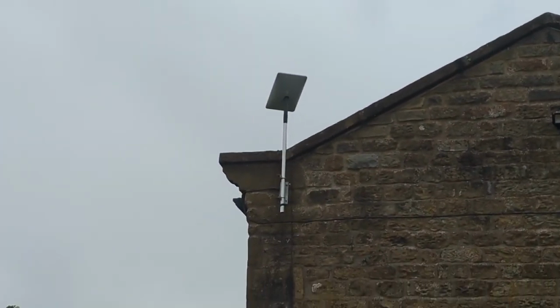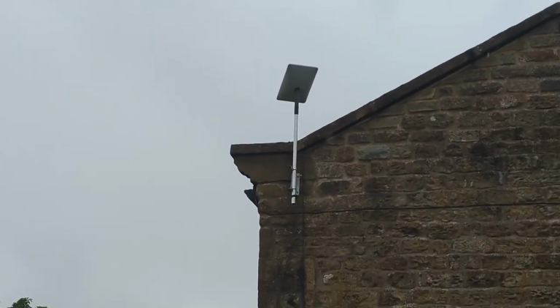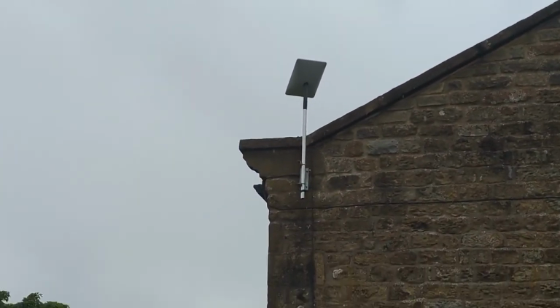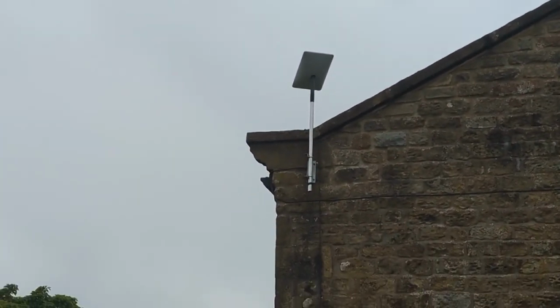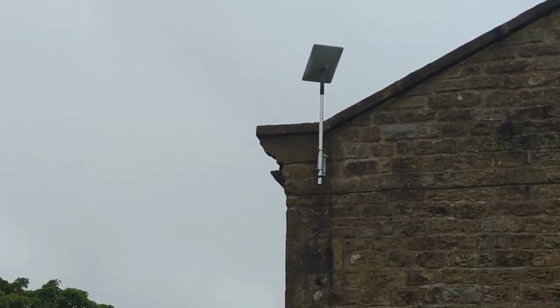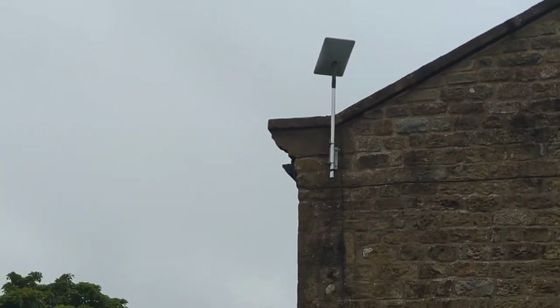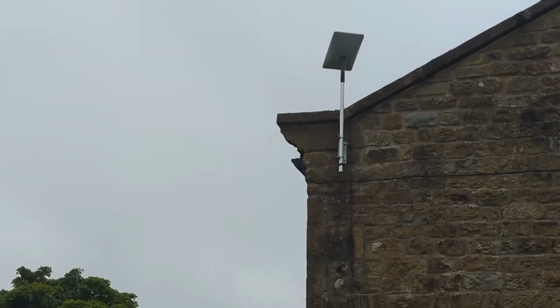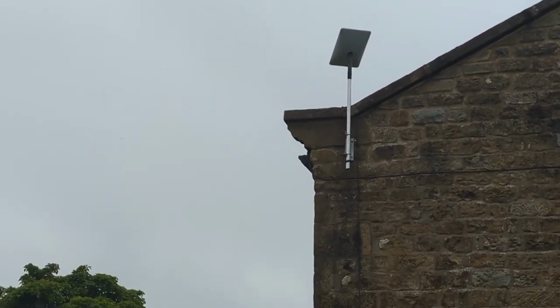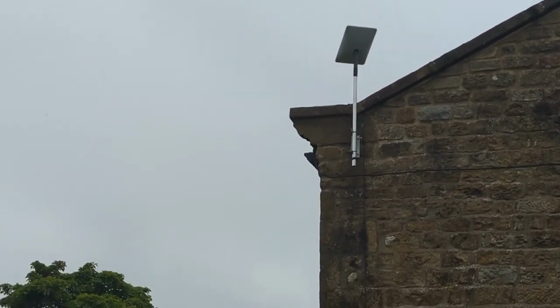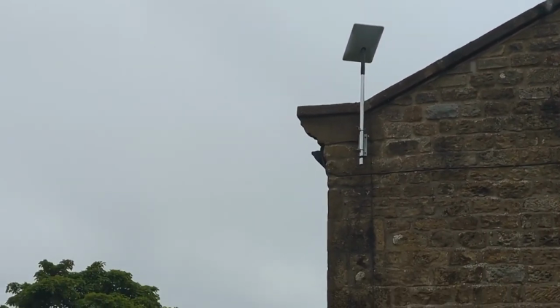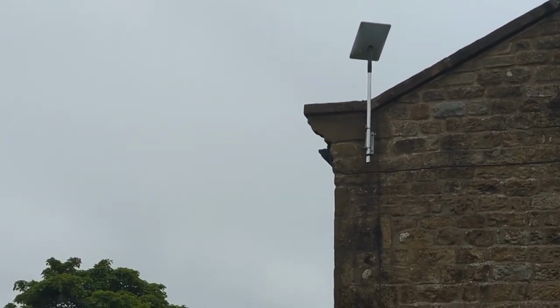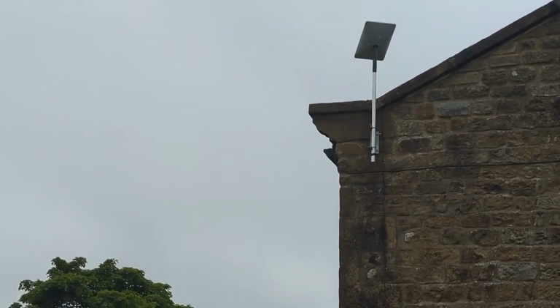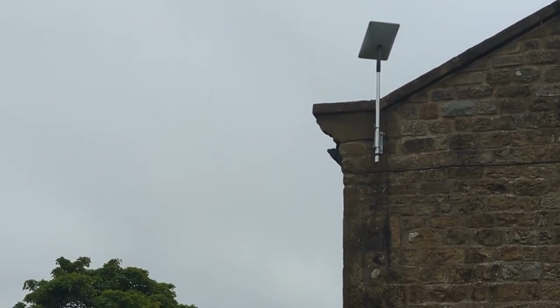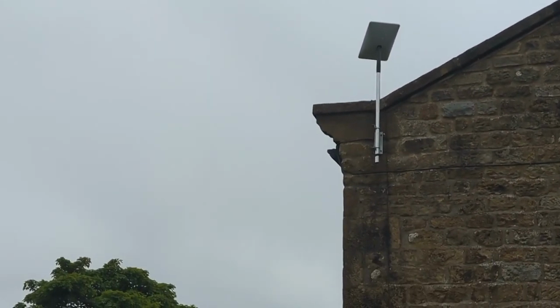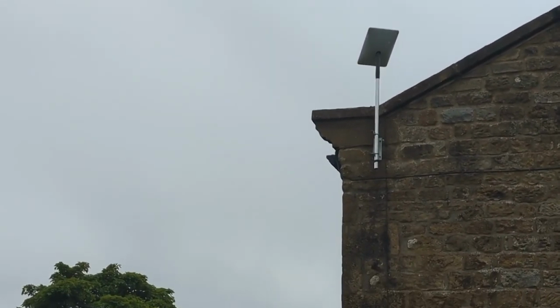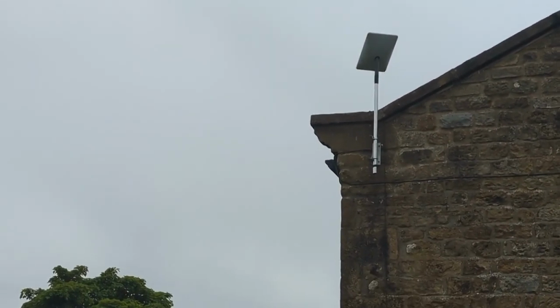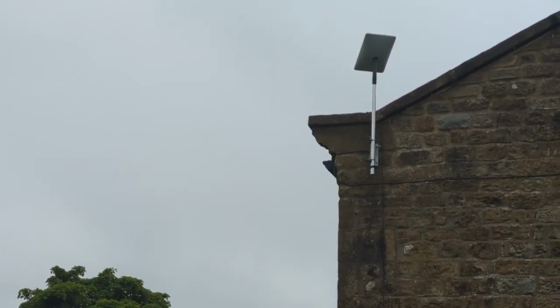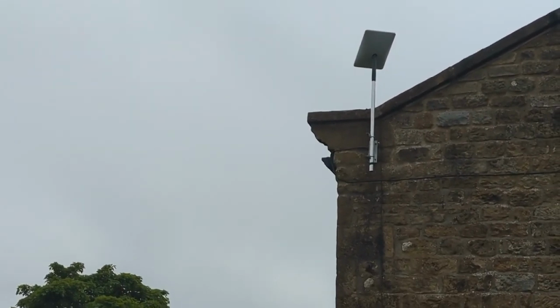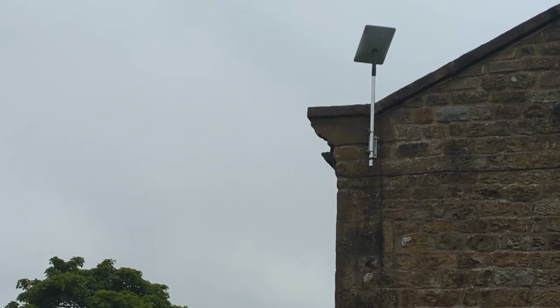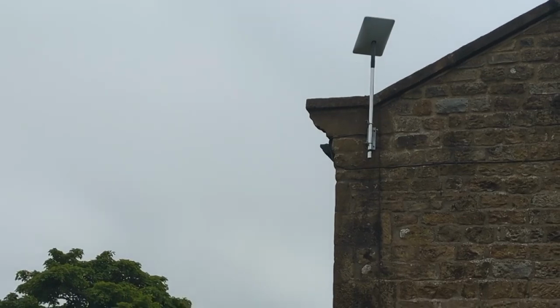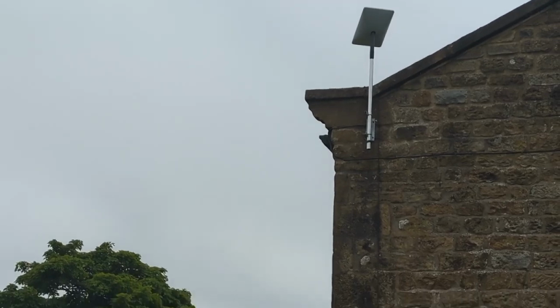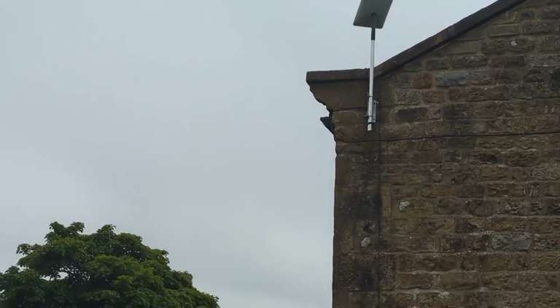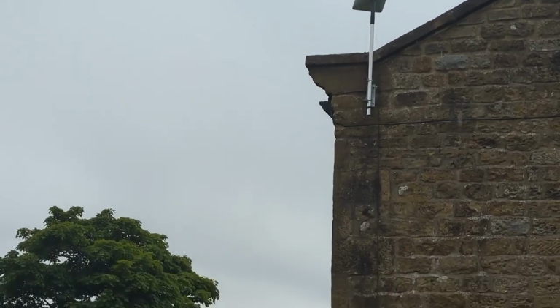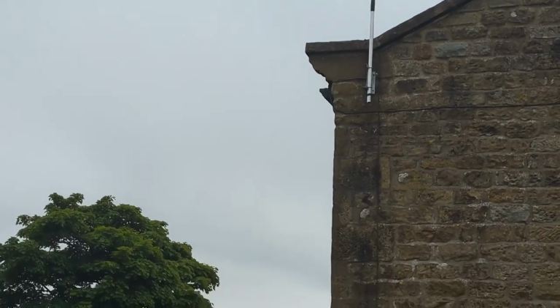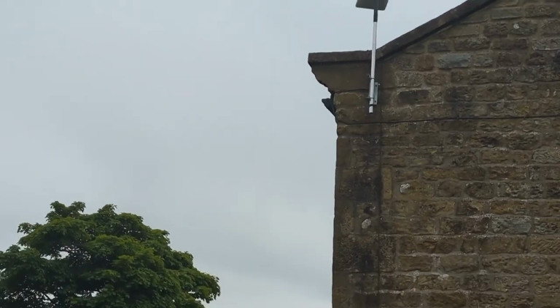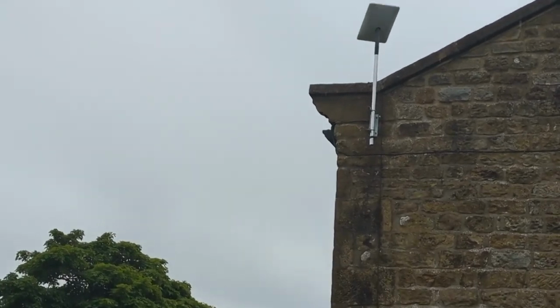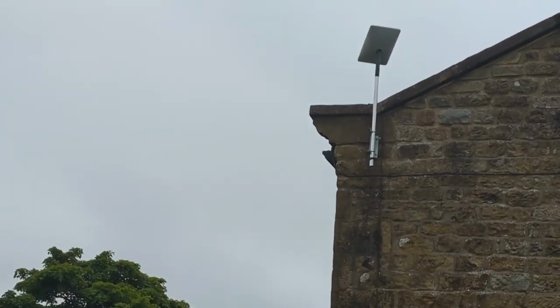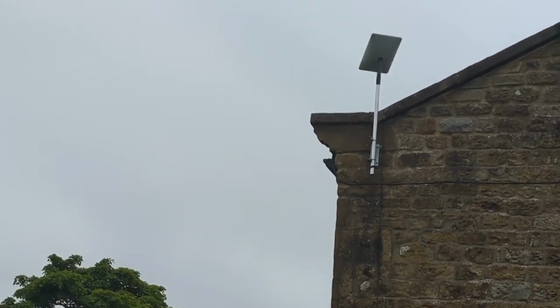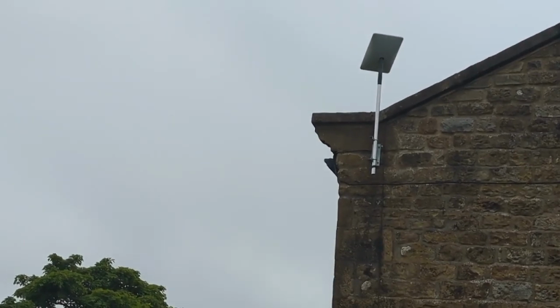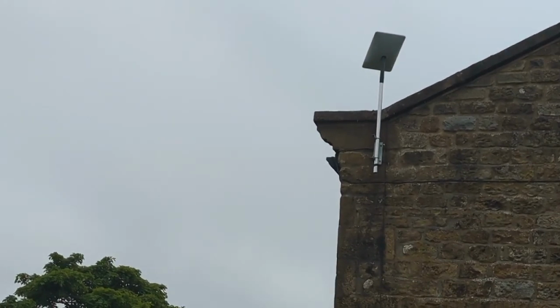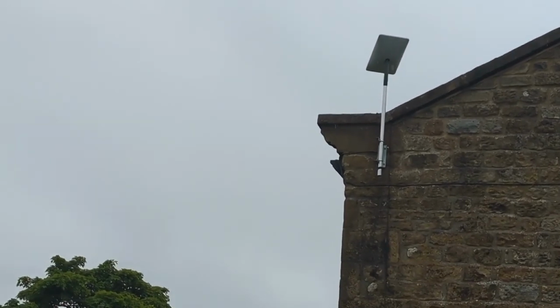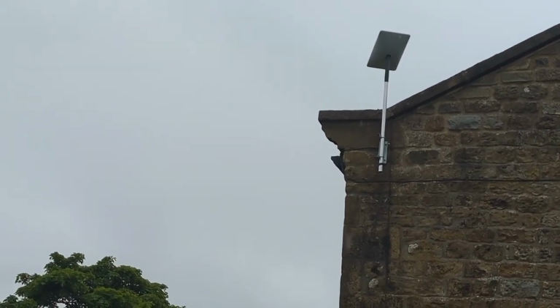It's a Starlink Gen 2 up there, following the same route as the old one, into an office.